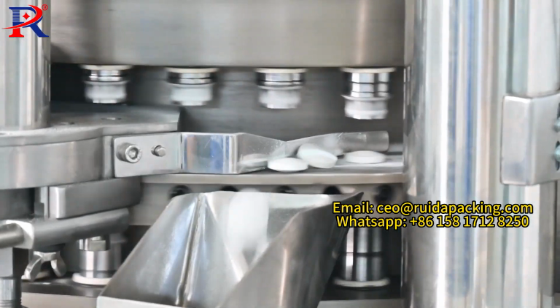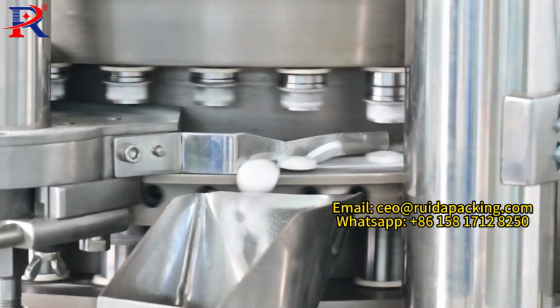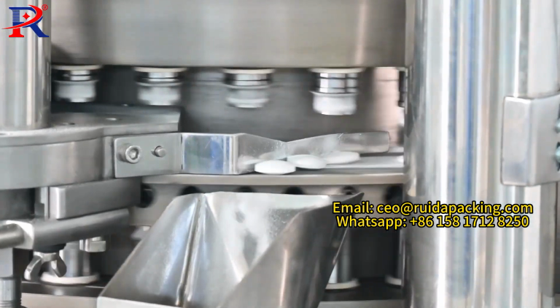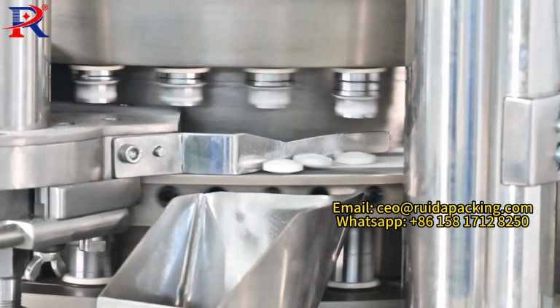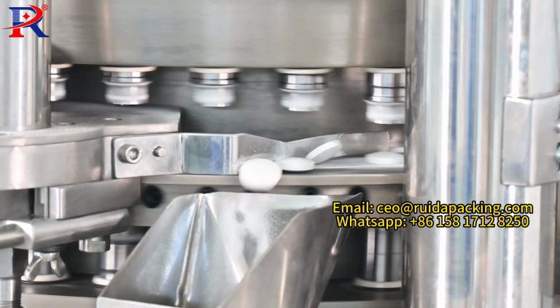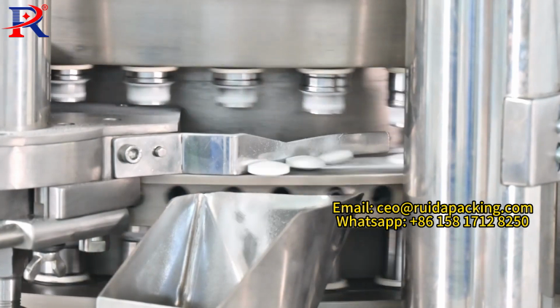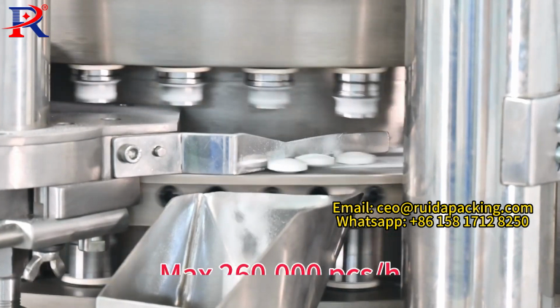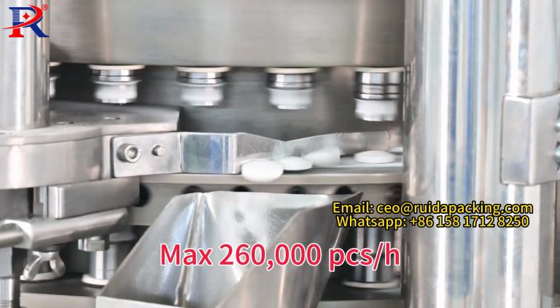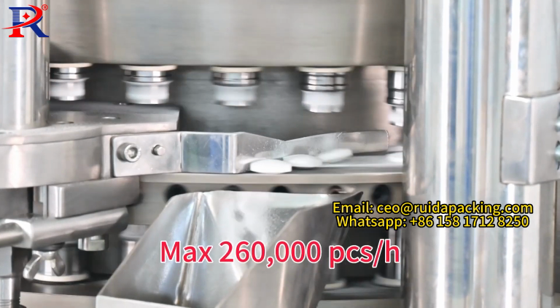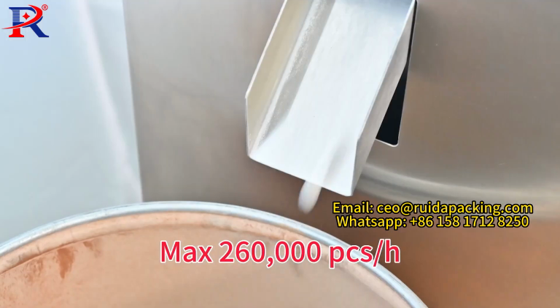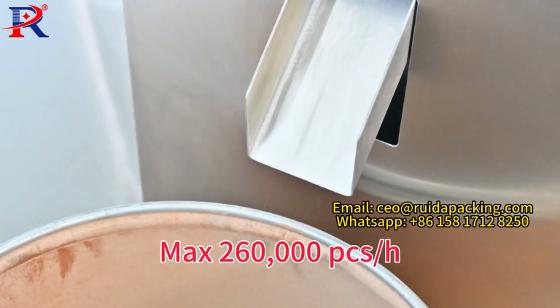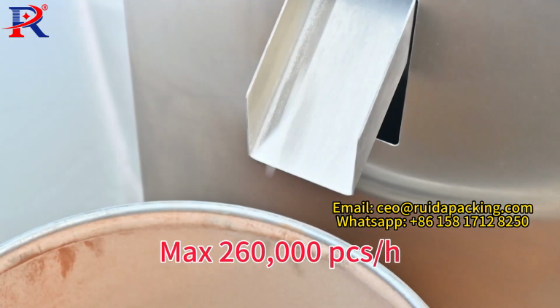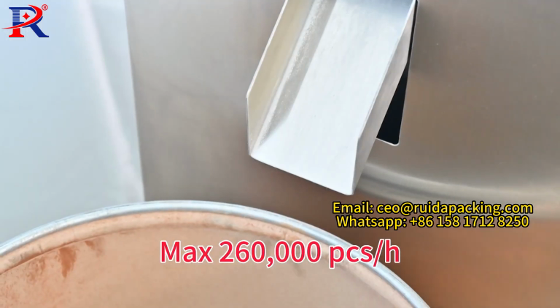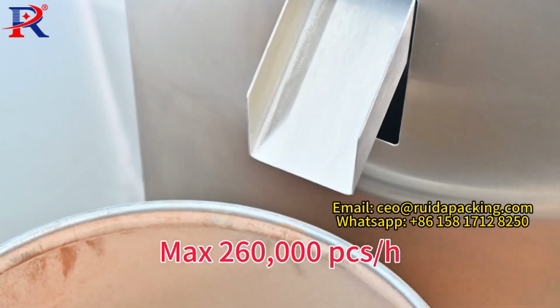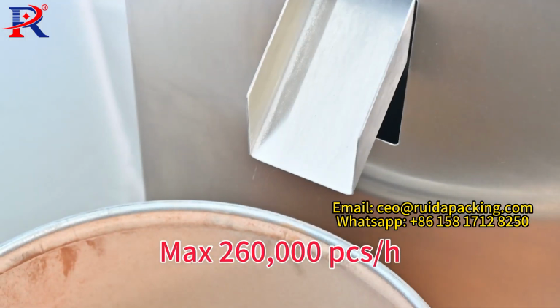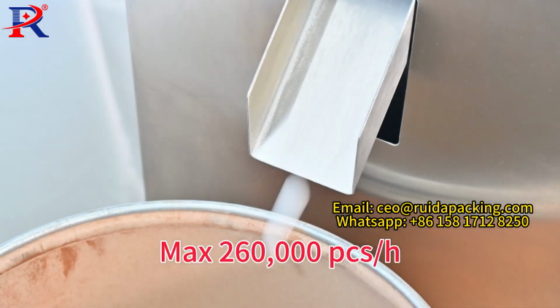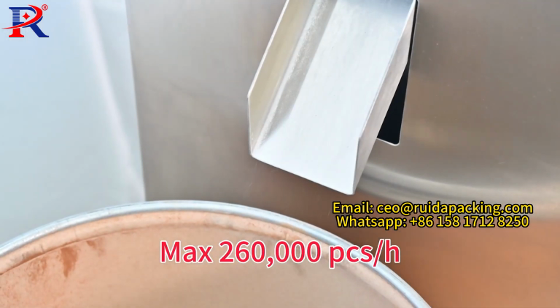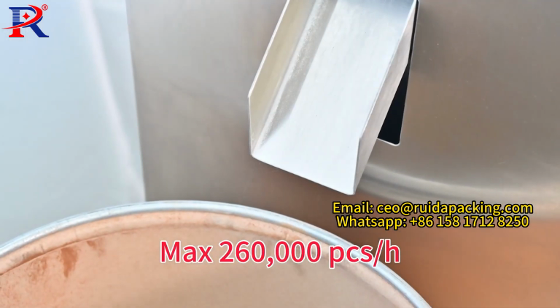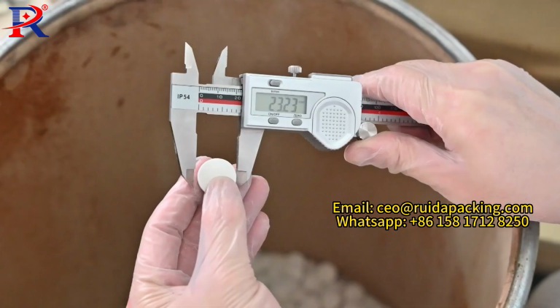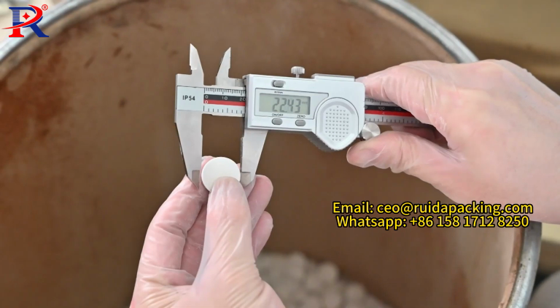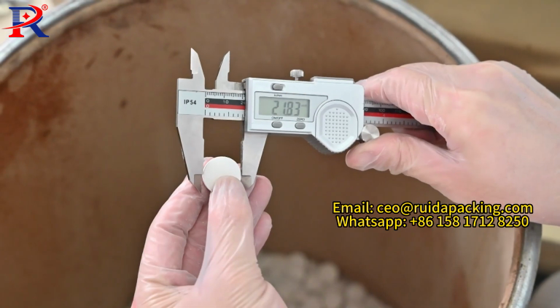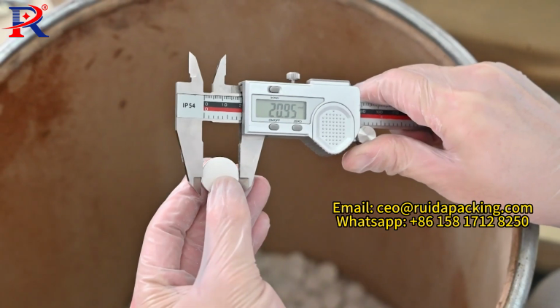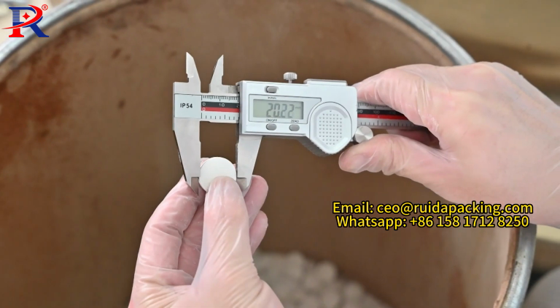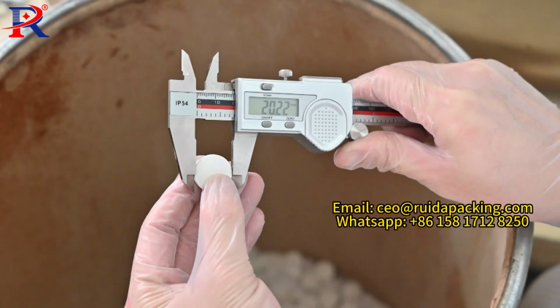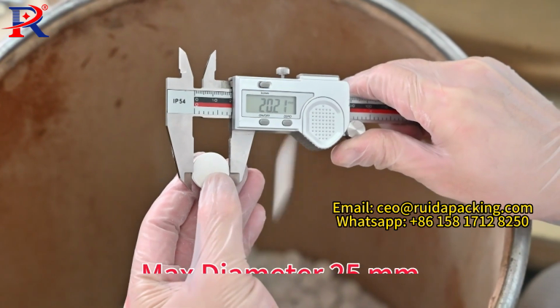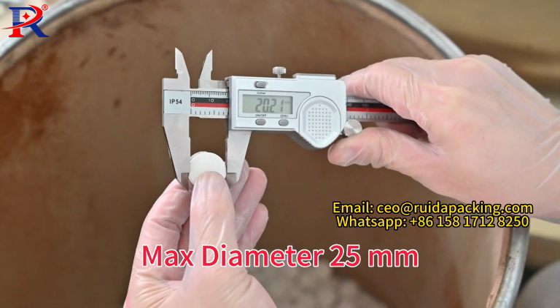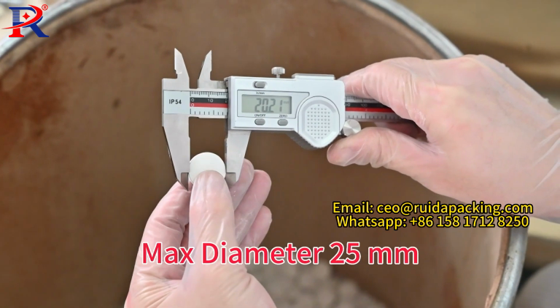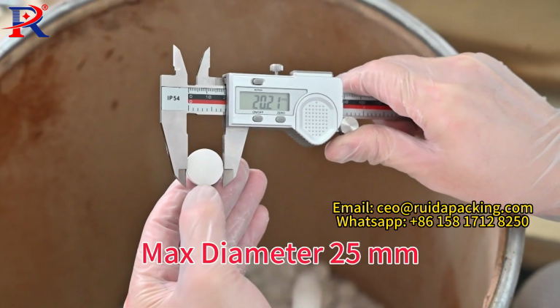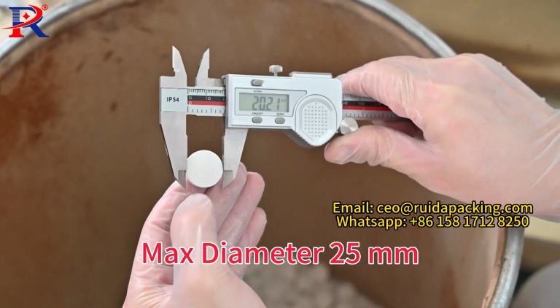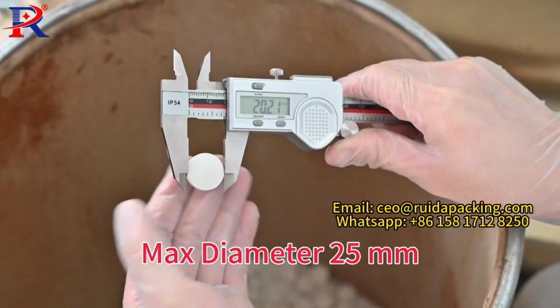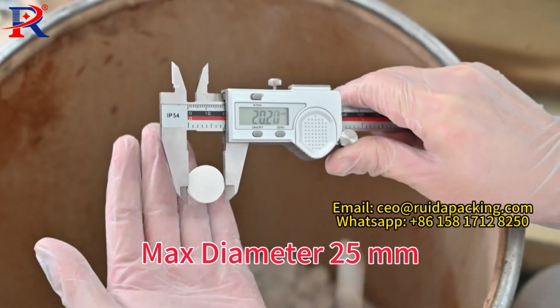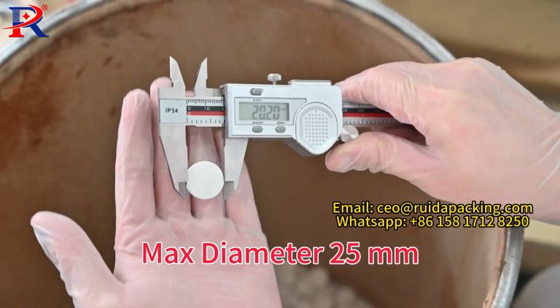Max output: 260,000 pieces per hour. Max diameter: 25 mm.